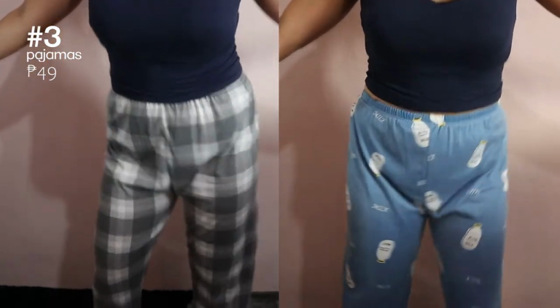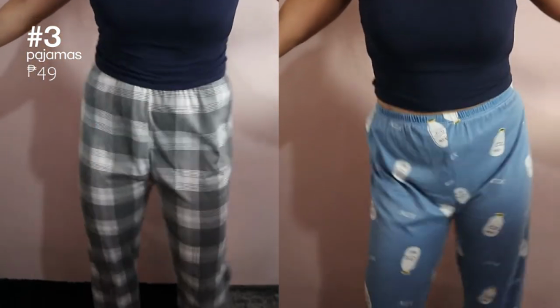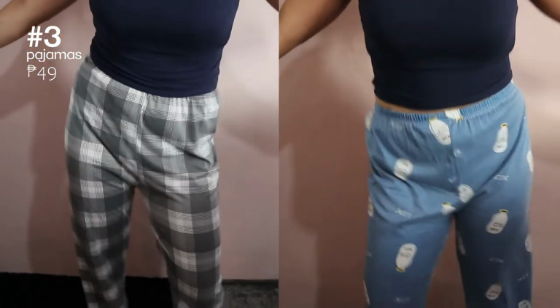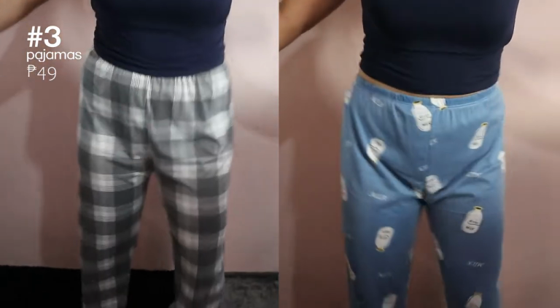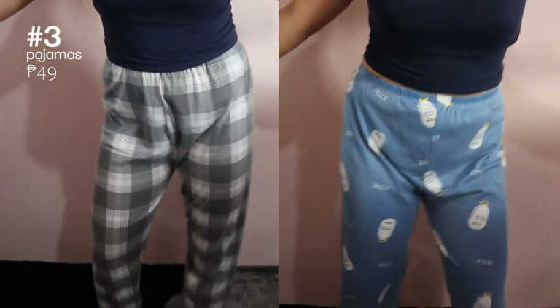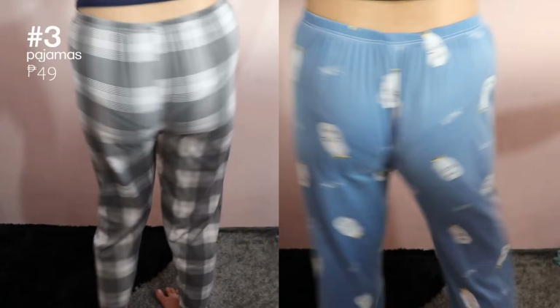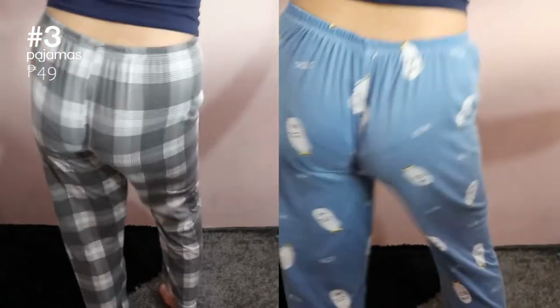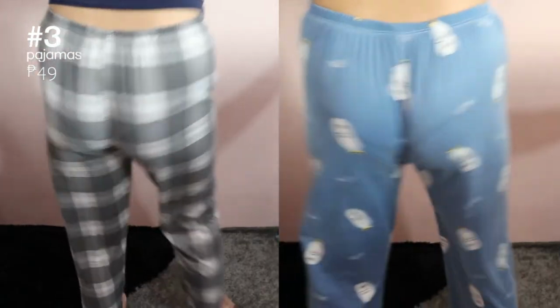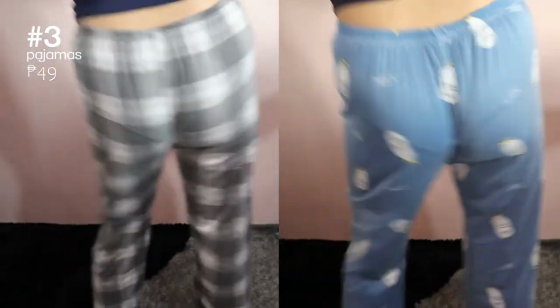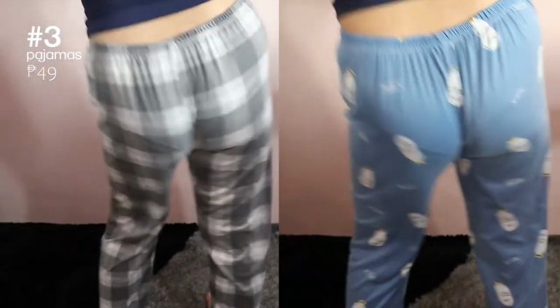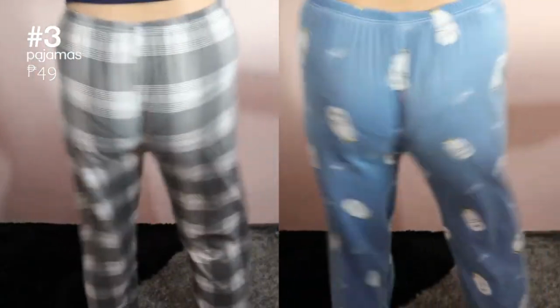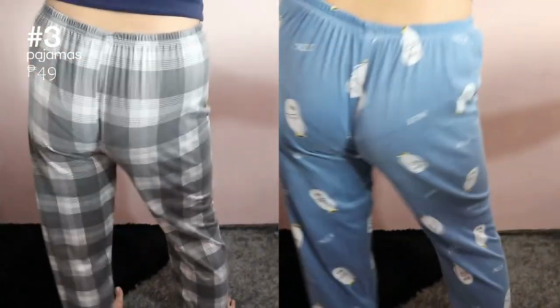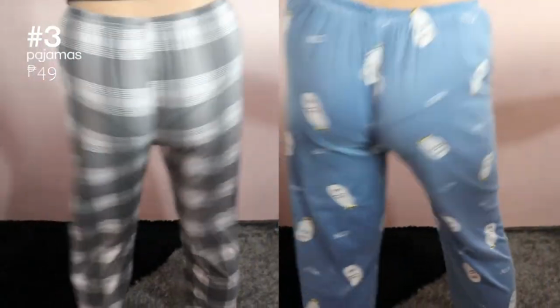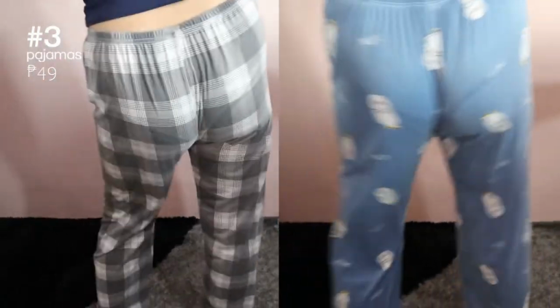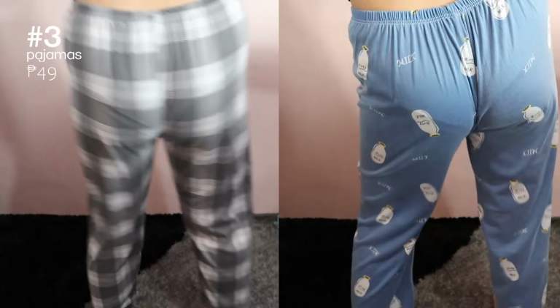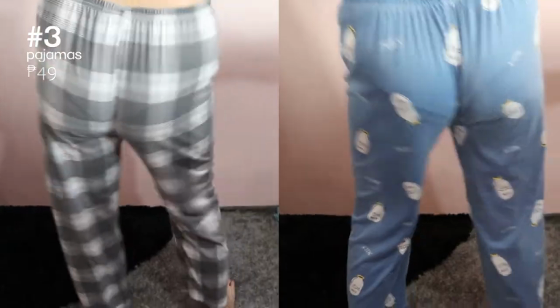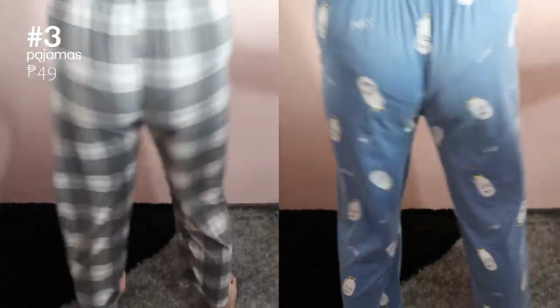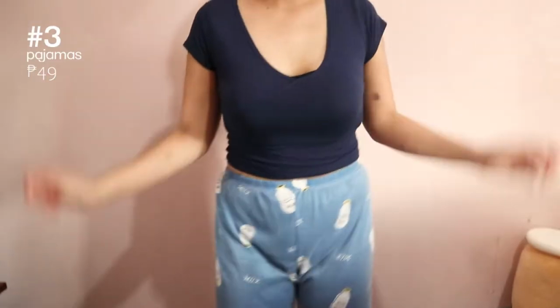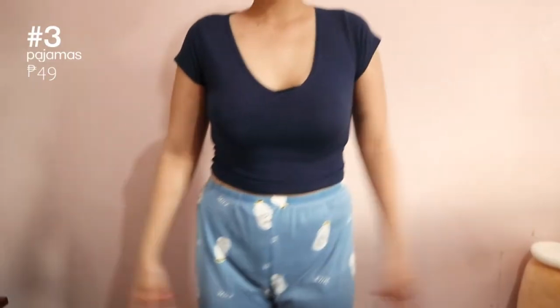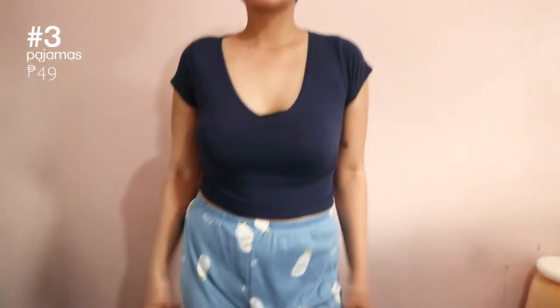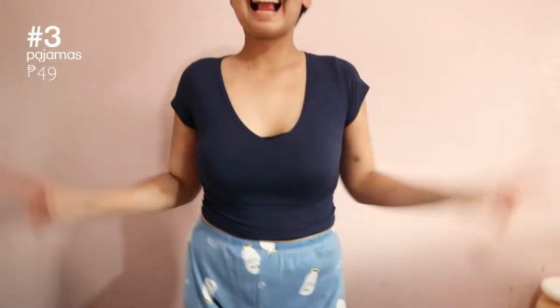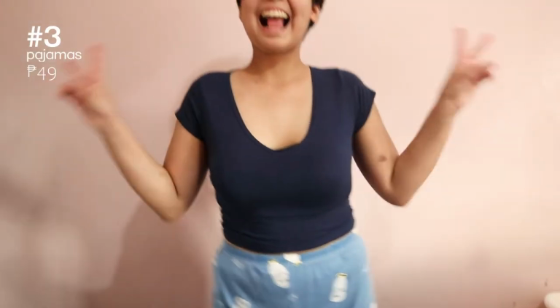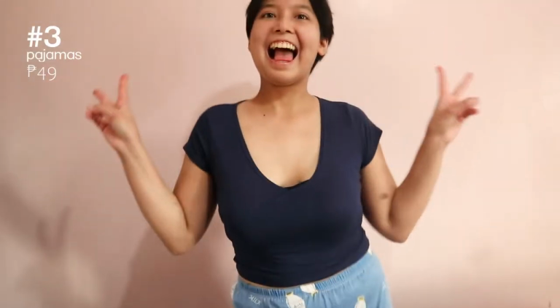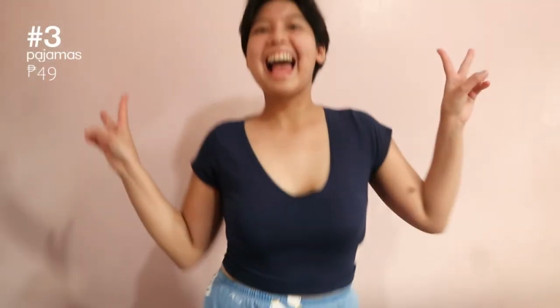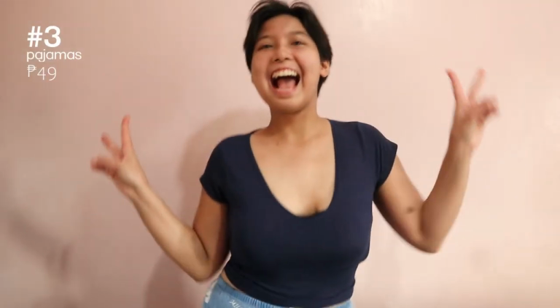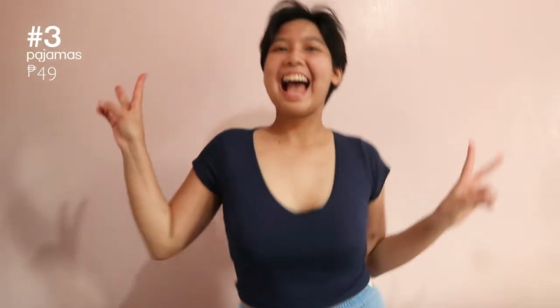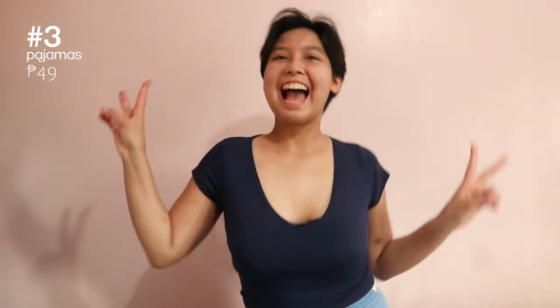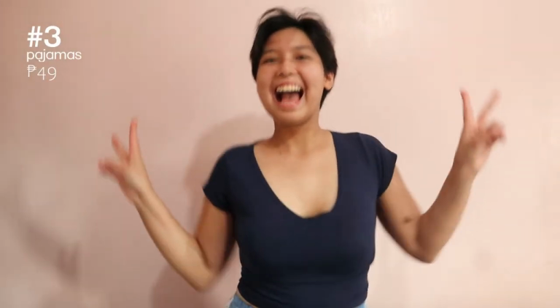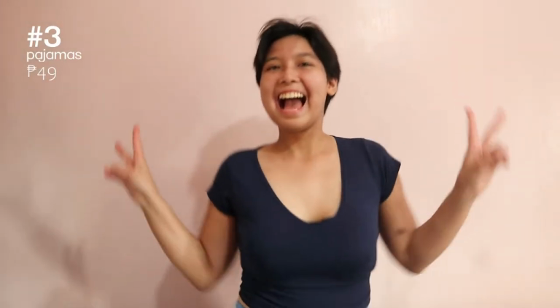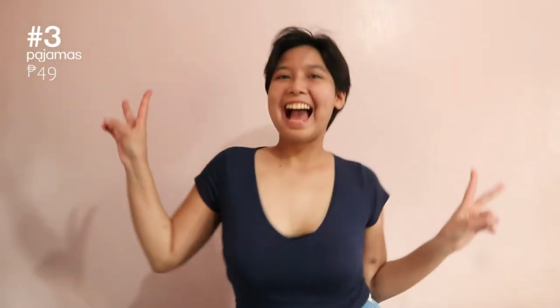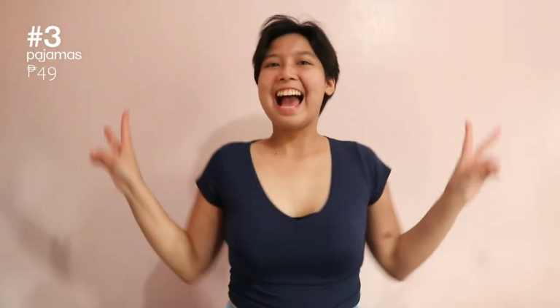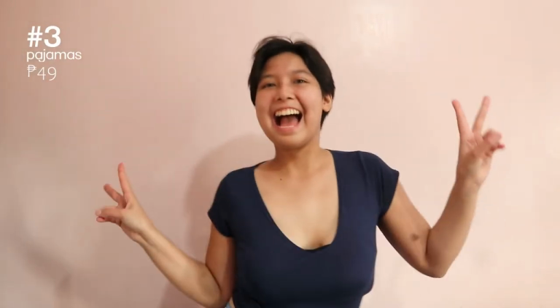Of course, we're including these pajamas. Super duper soft, extremely affordable — and I mean extremely affordable.